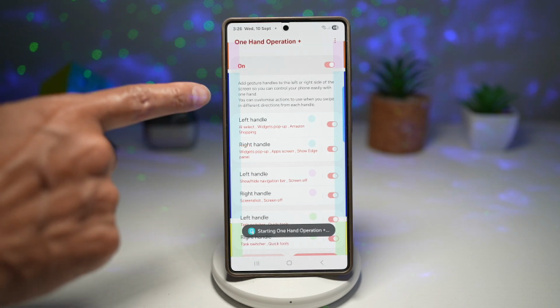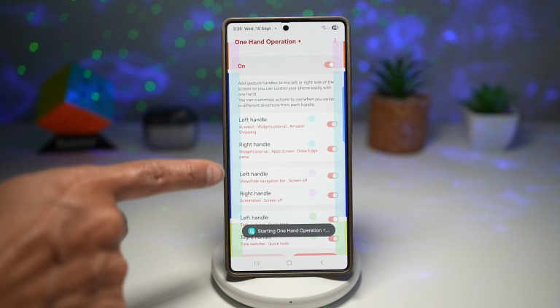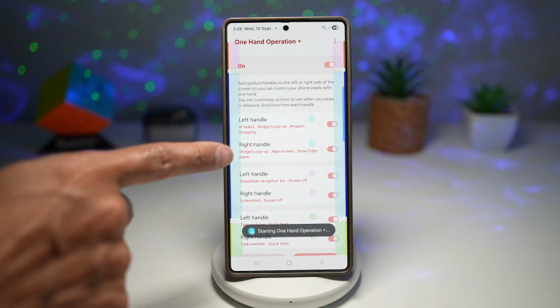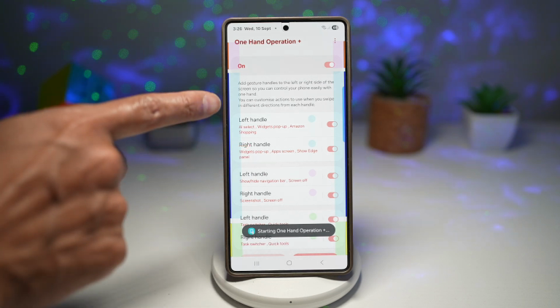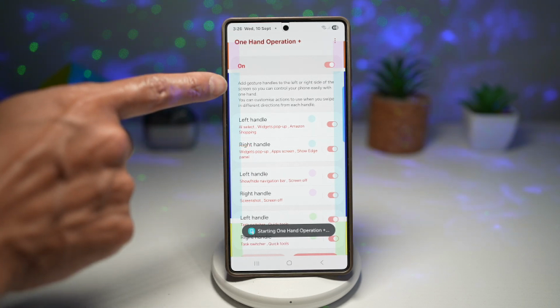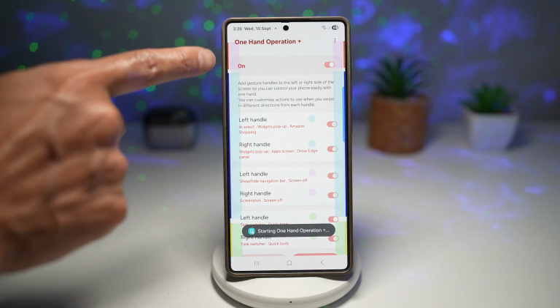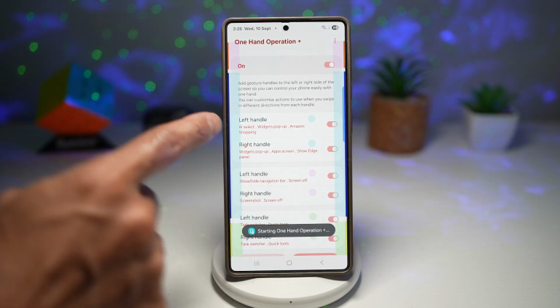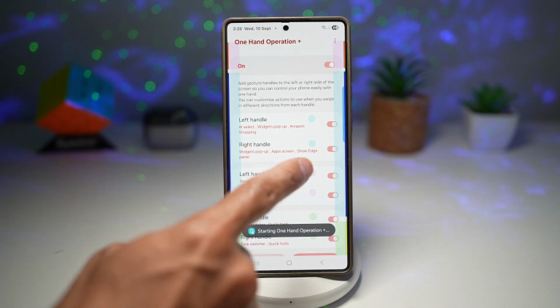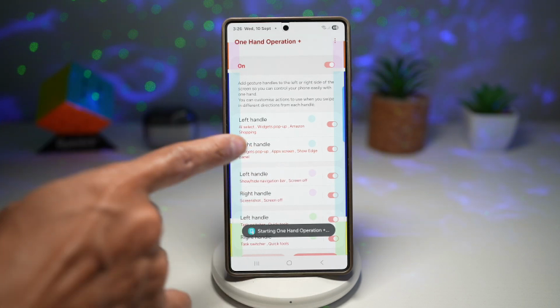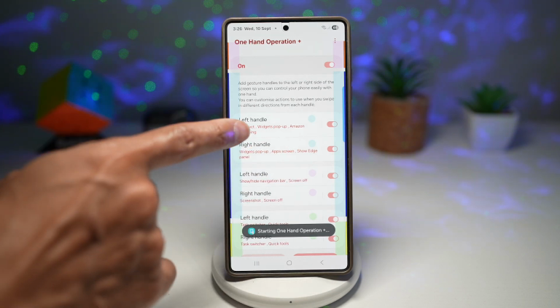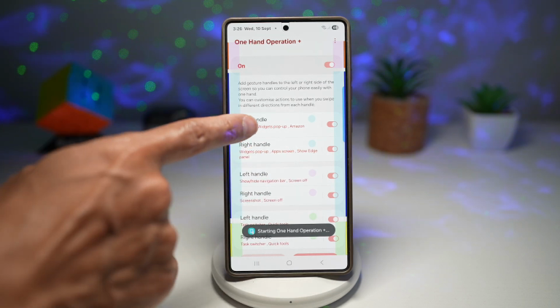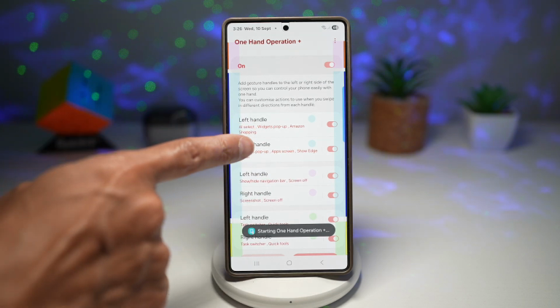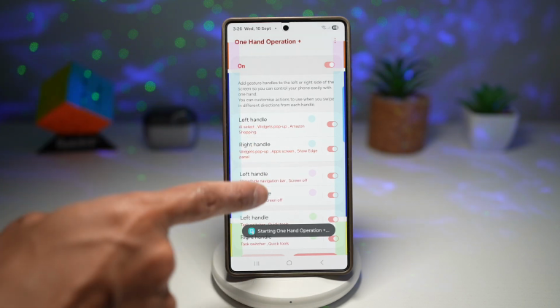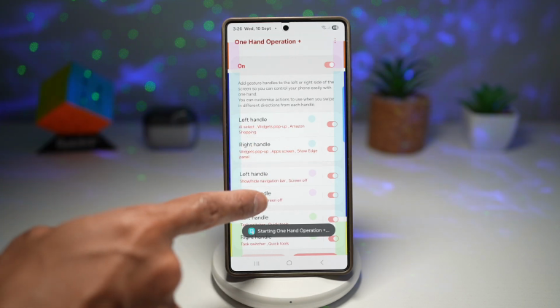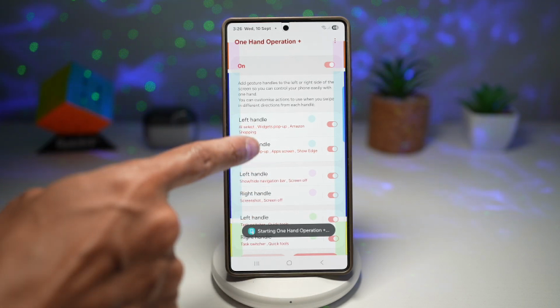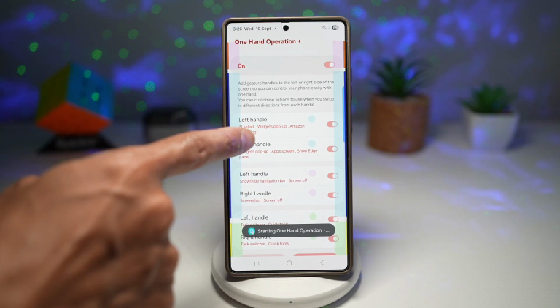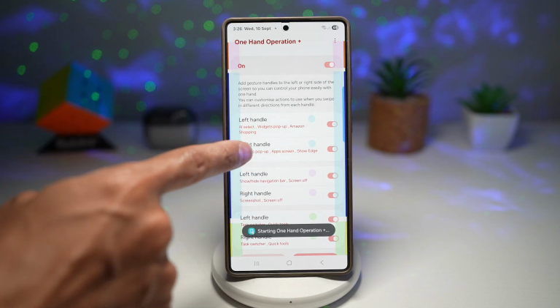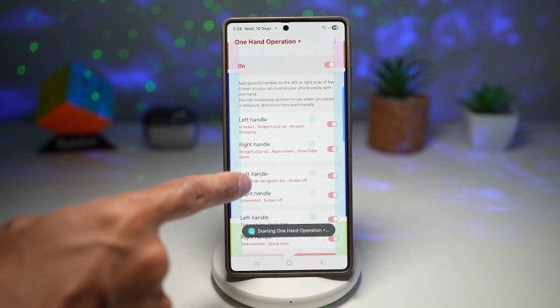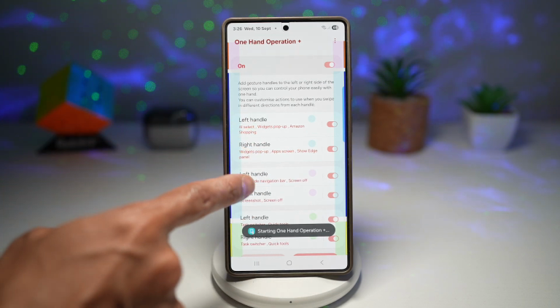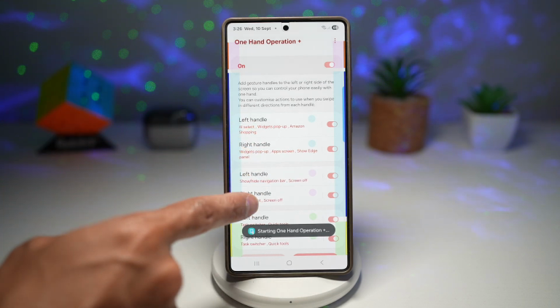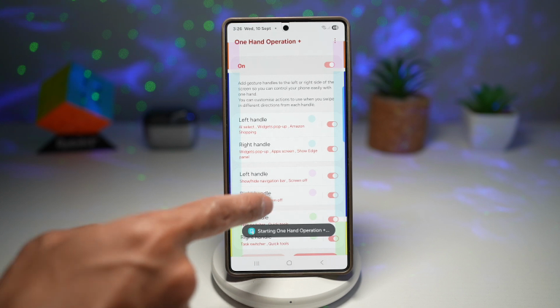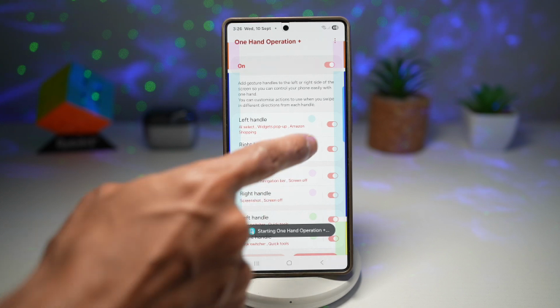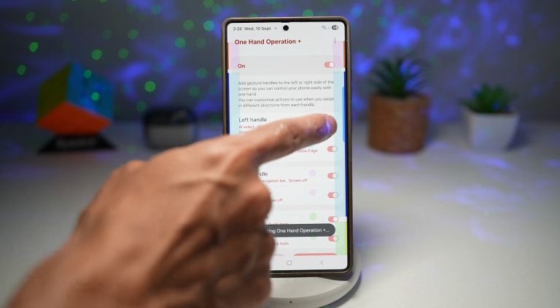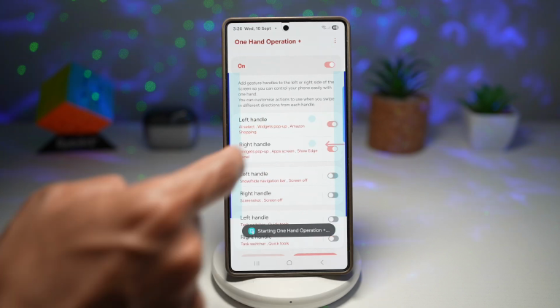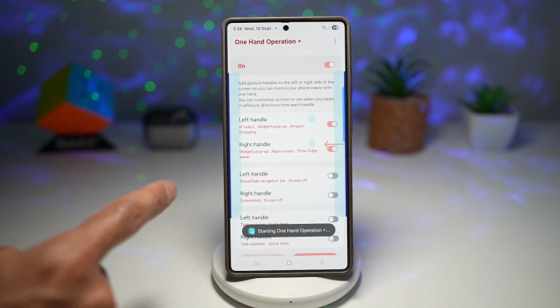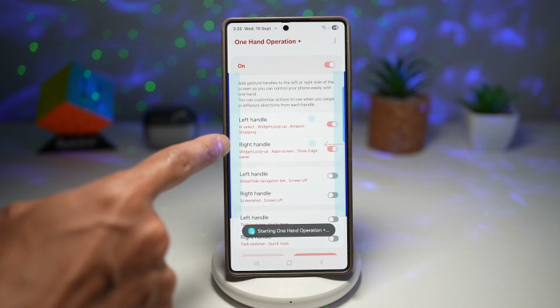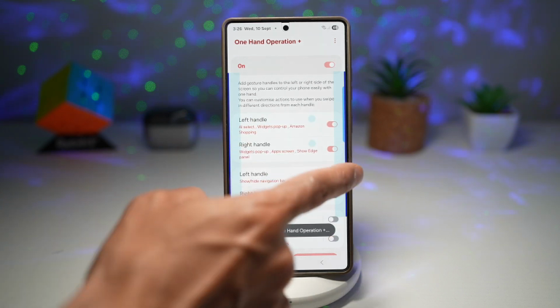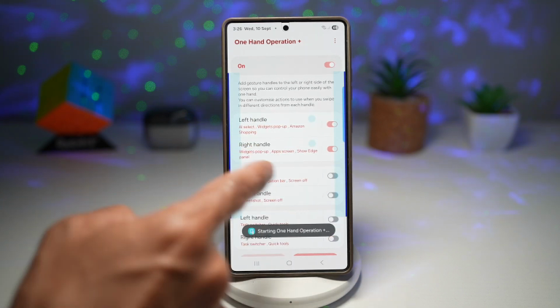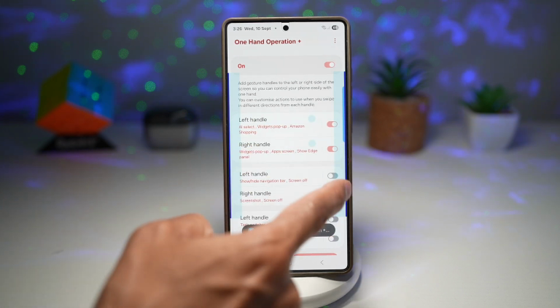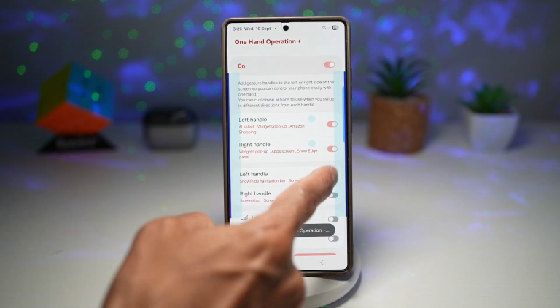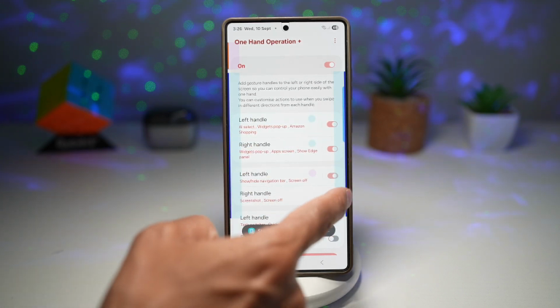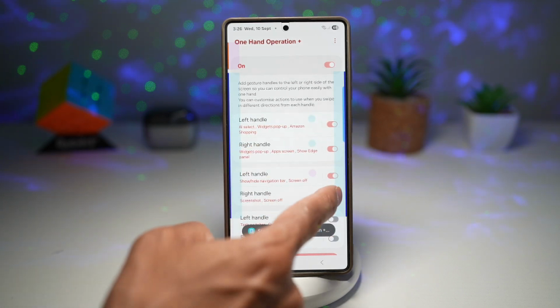Now, if you don't see any of these handles, you need to go ahead and turn on all these left and right handles, and you will have all these handles appear.